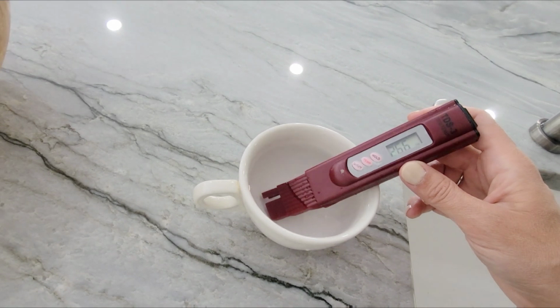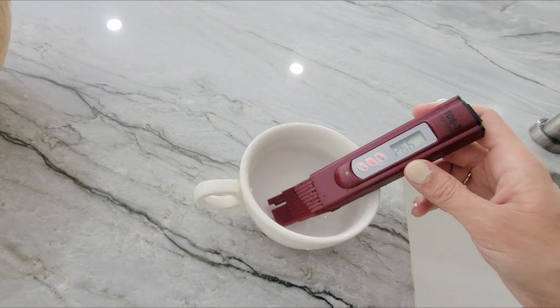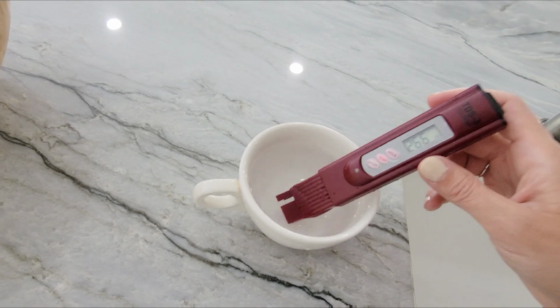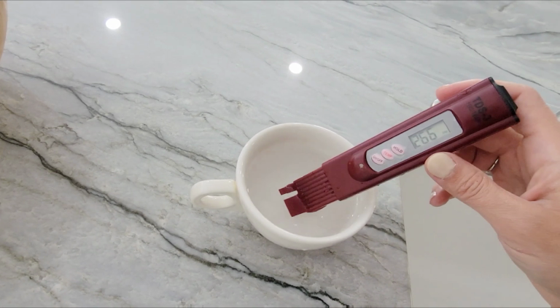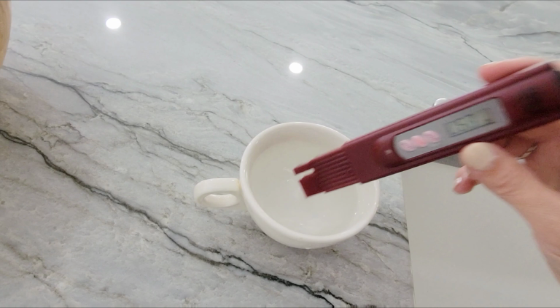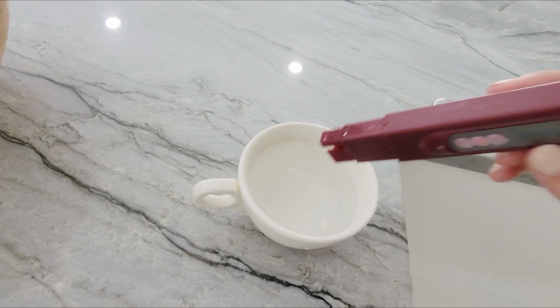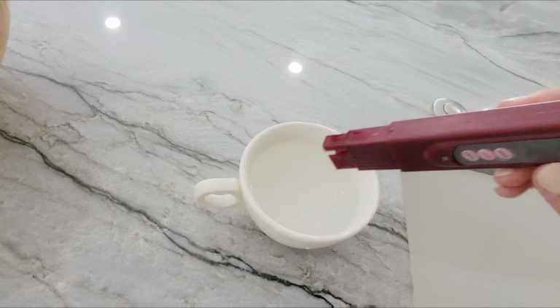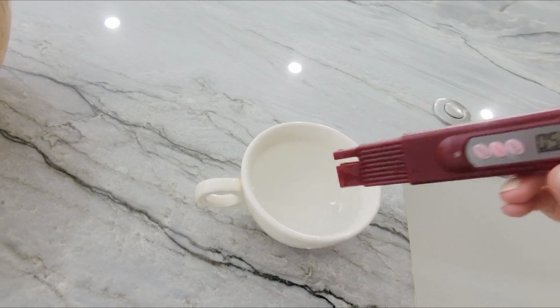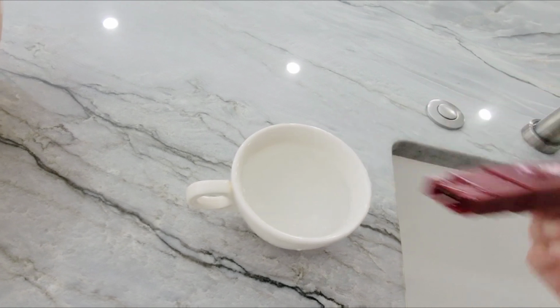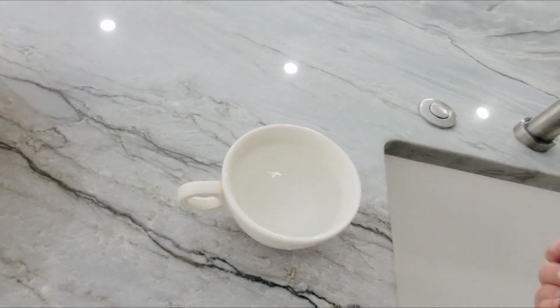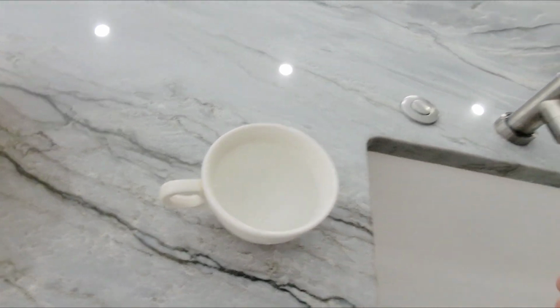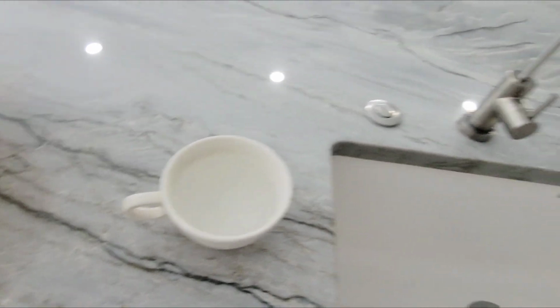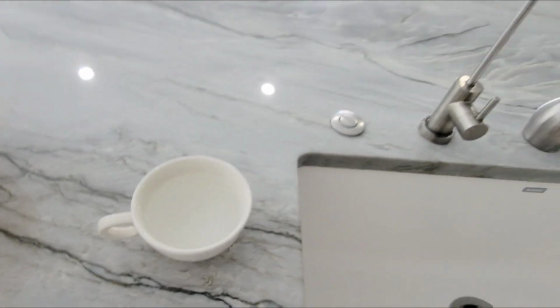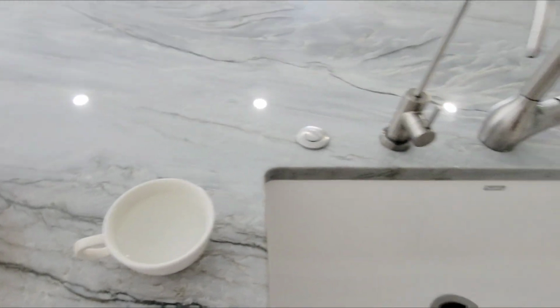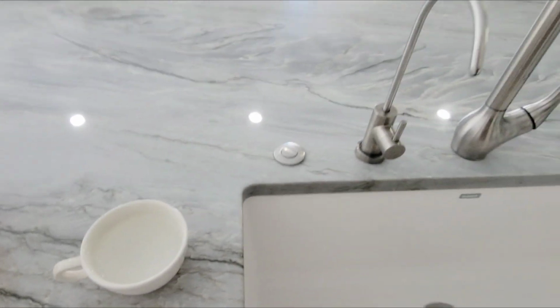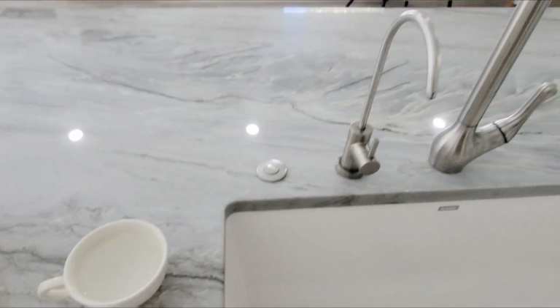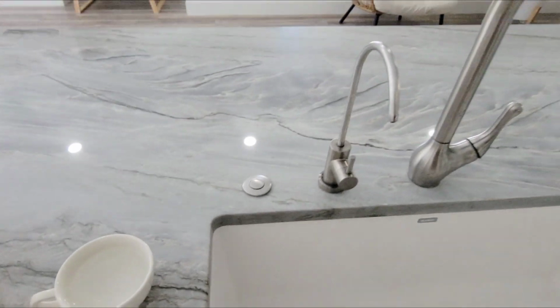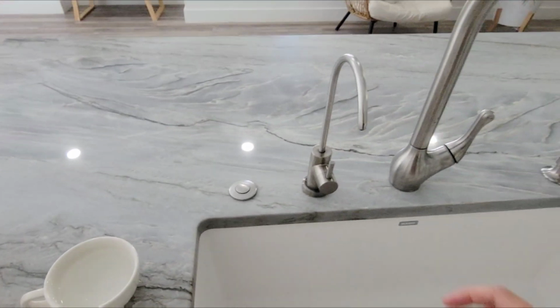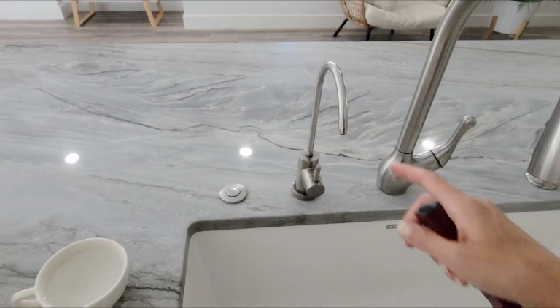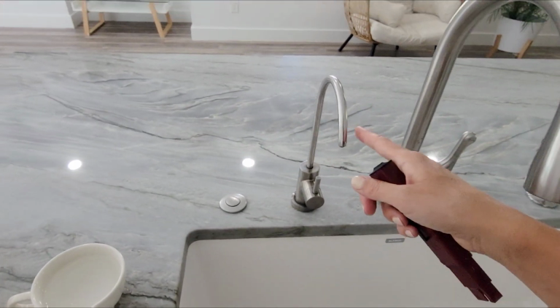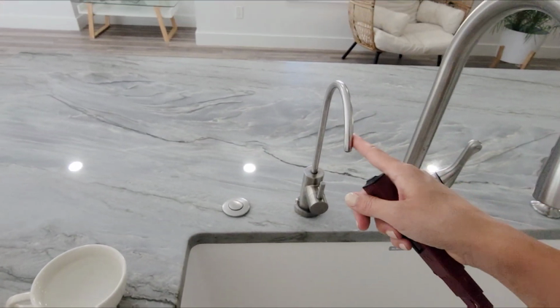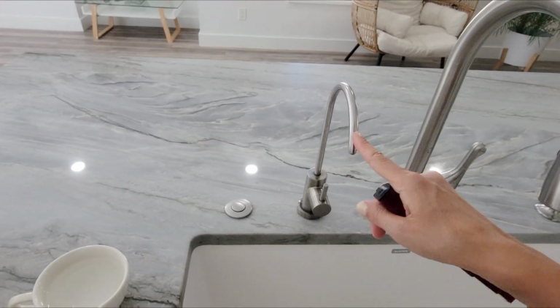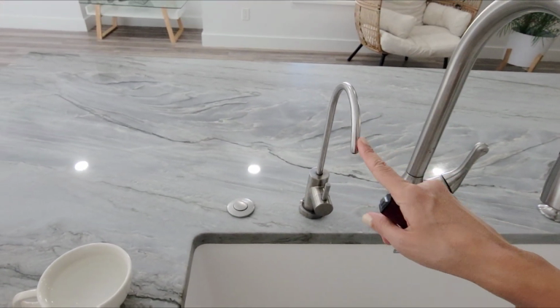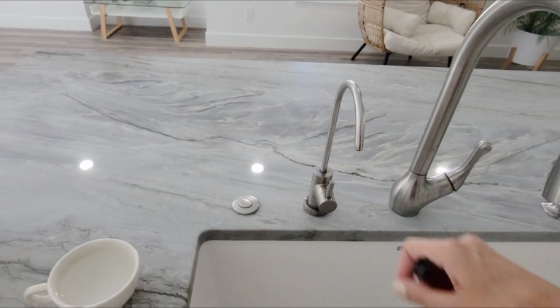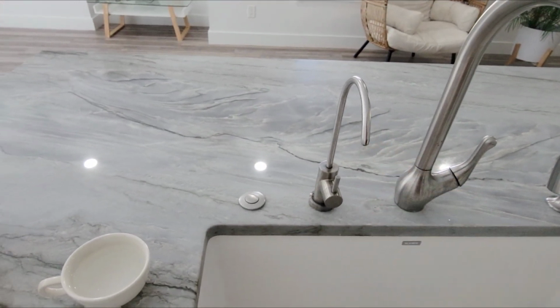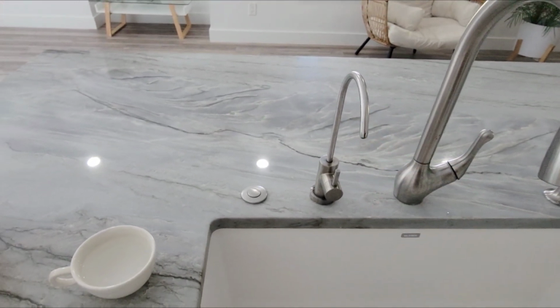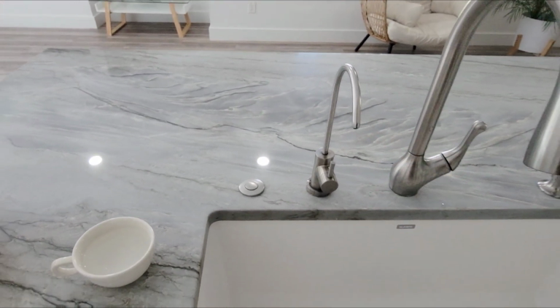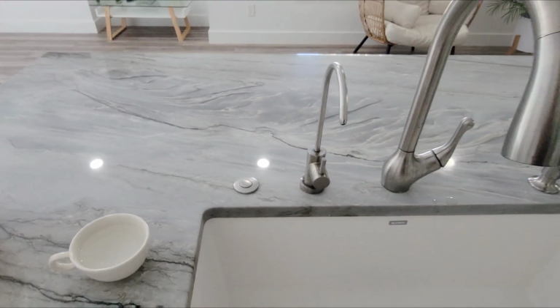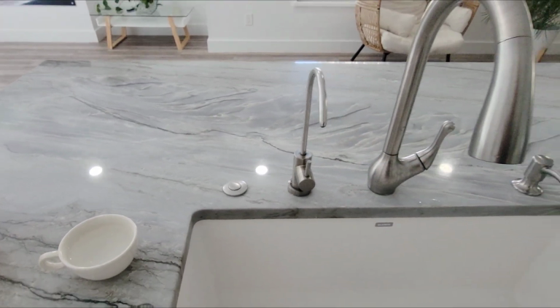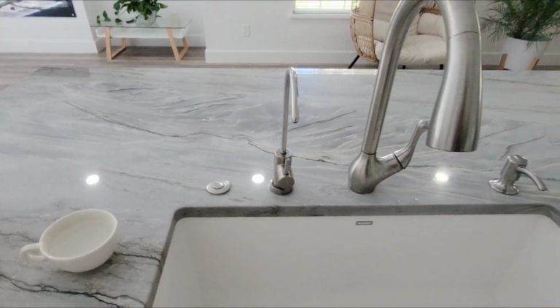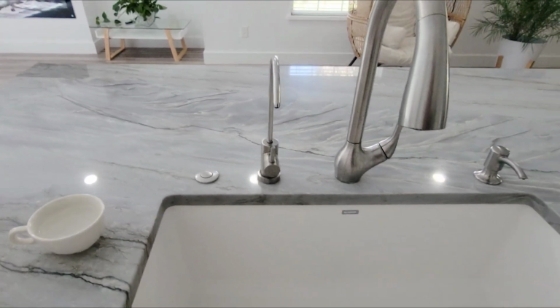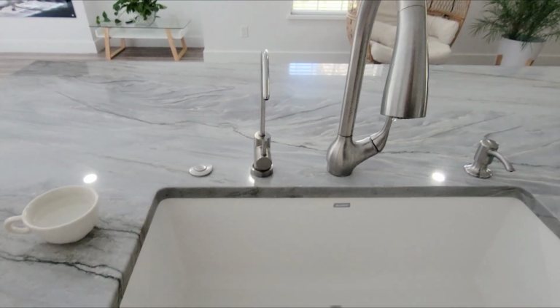The filter makes quite a huge difference. That's incredible.